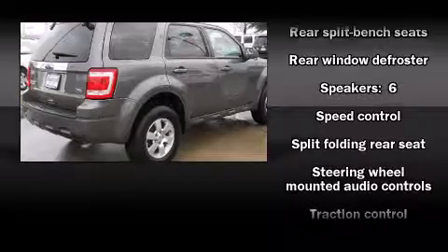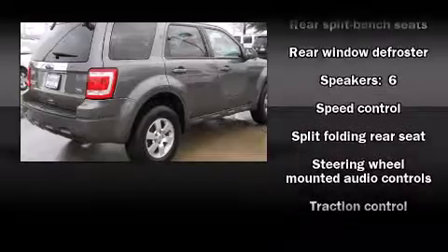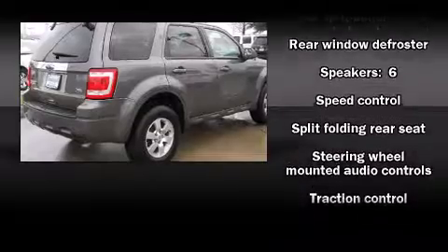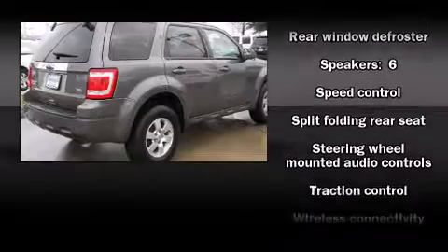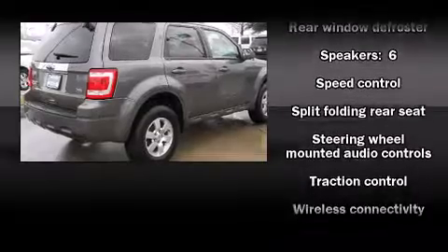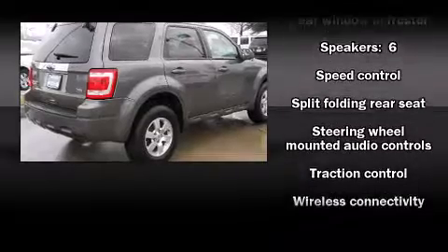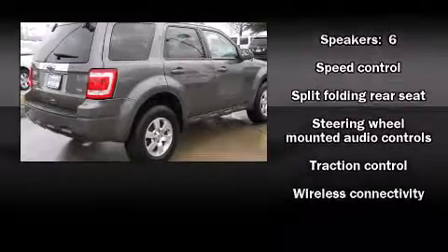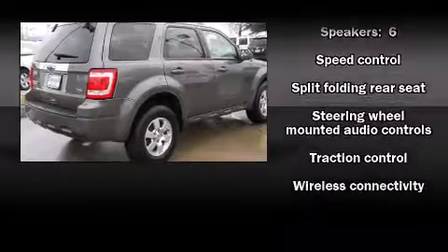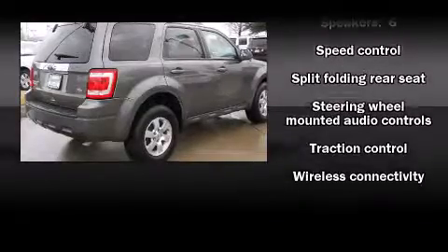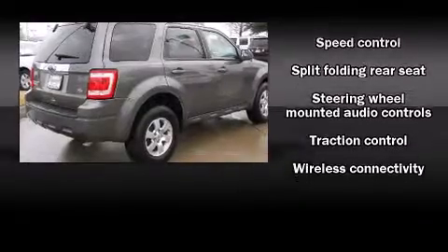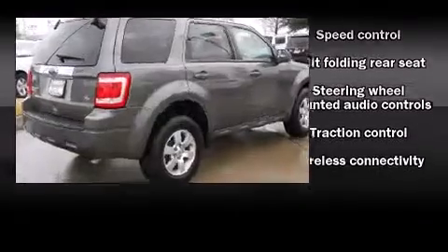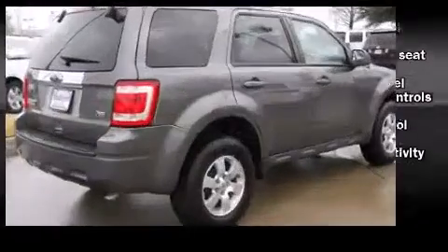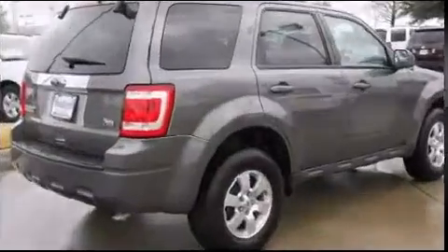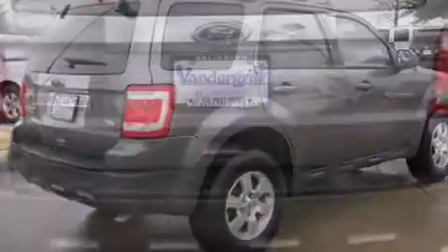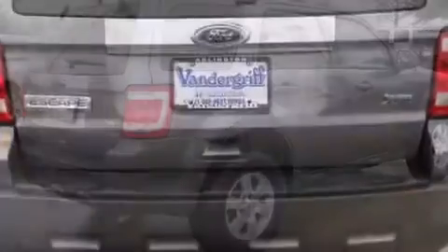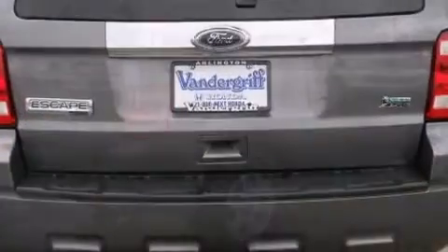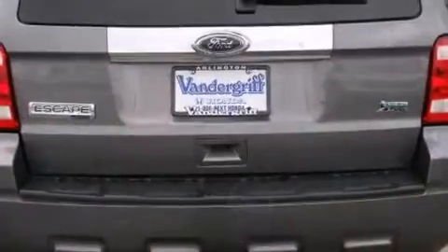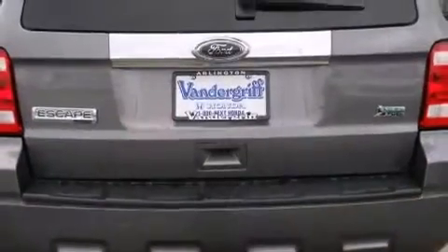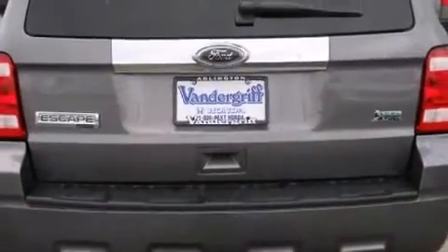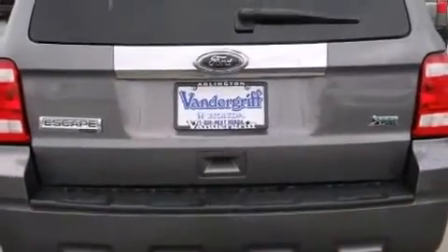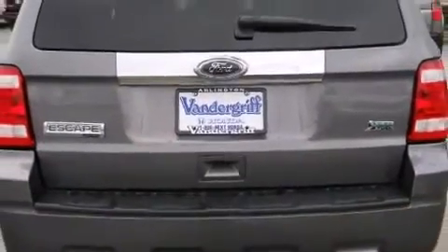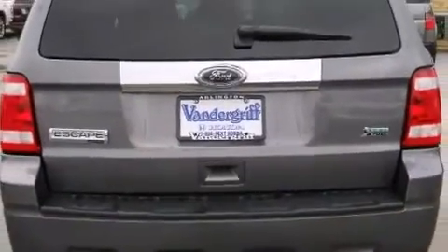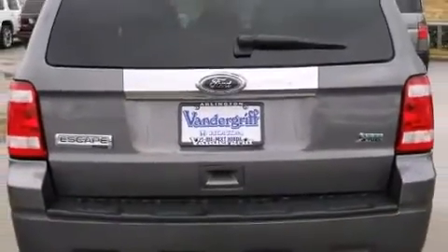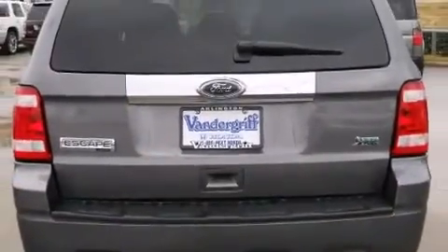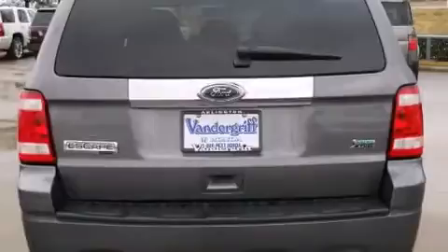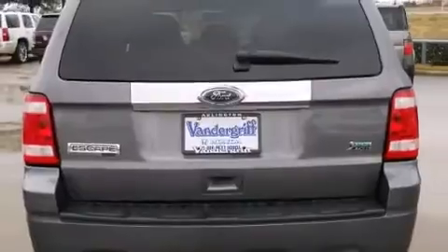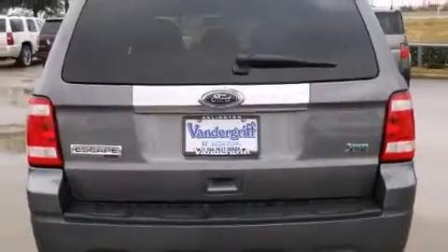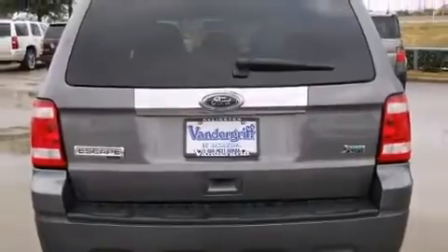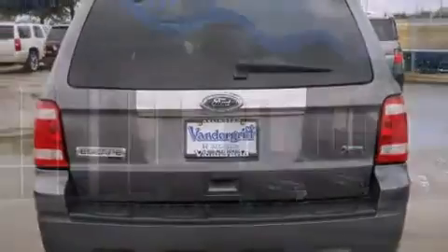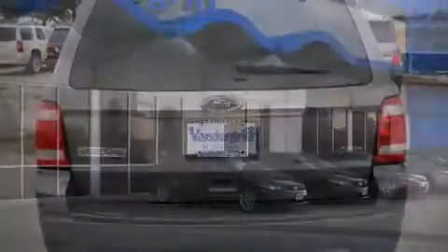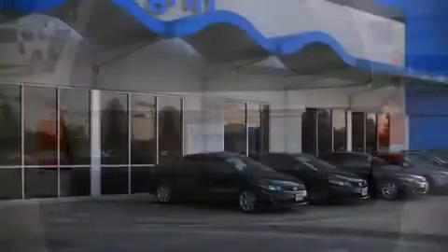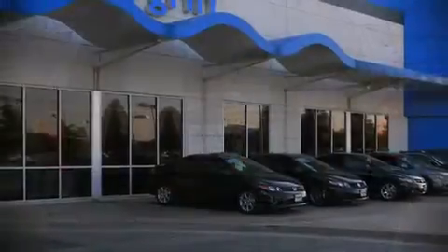For added security, Dynamic Stability Control supplements the drivetrain. Come down to our dealership.